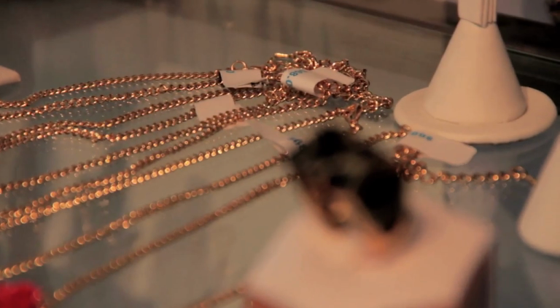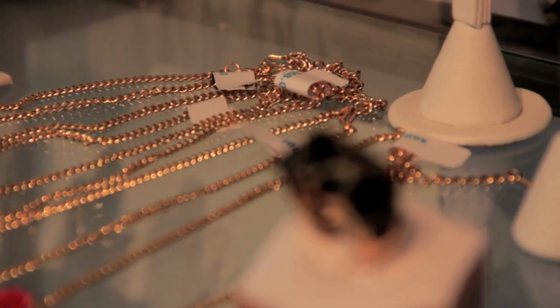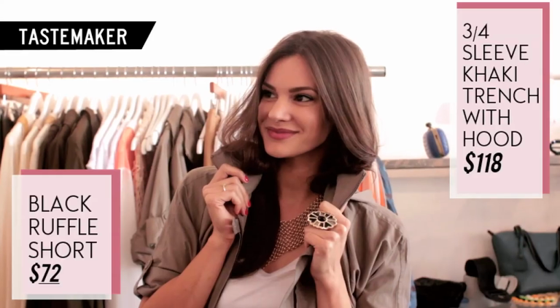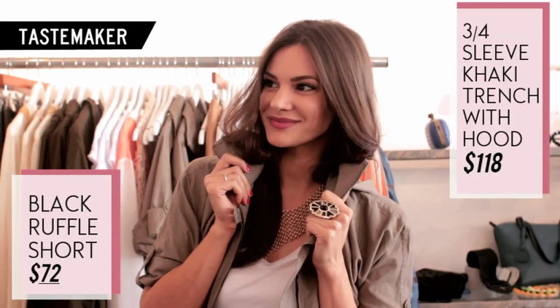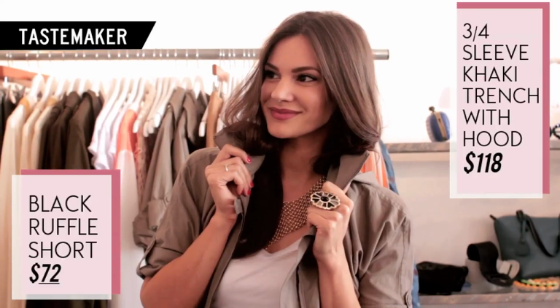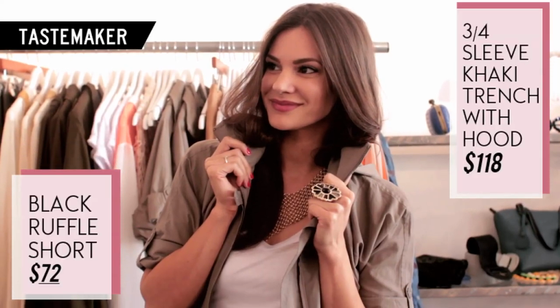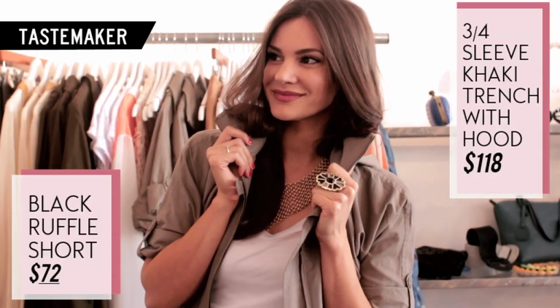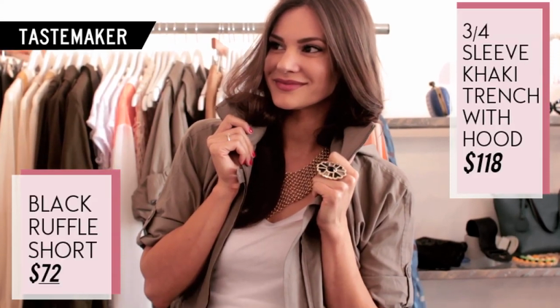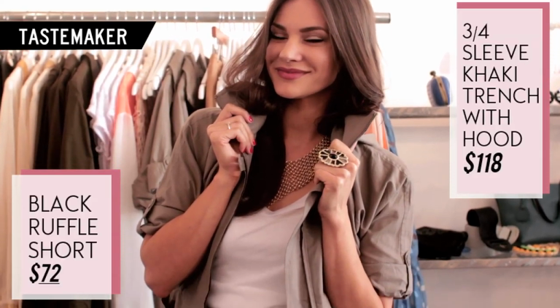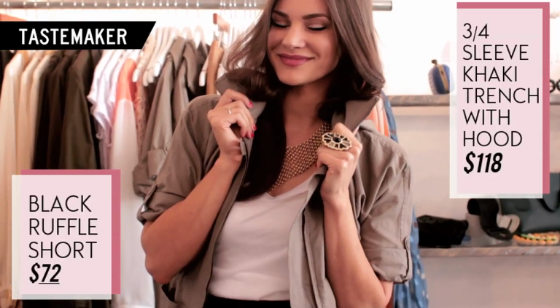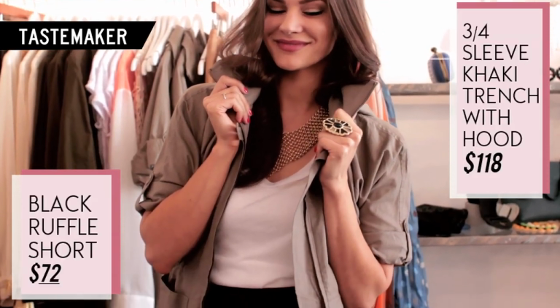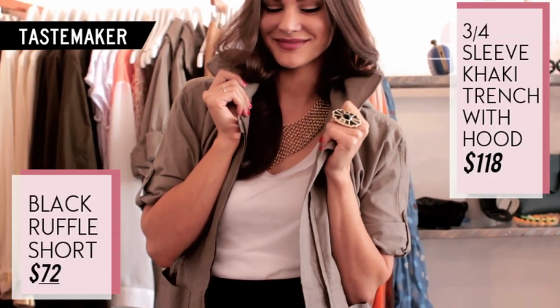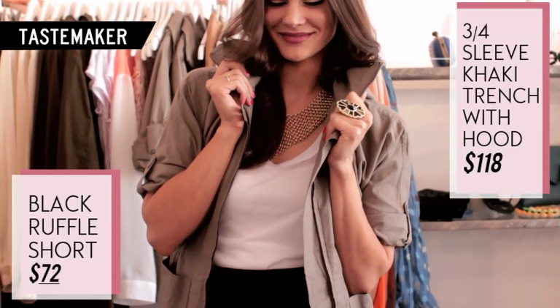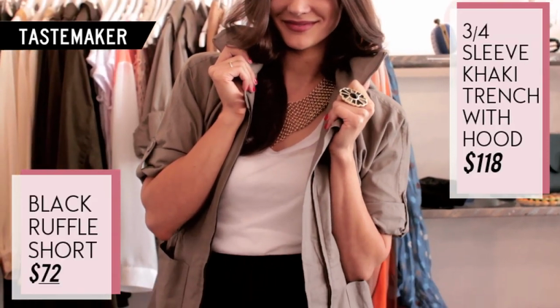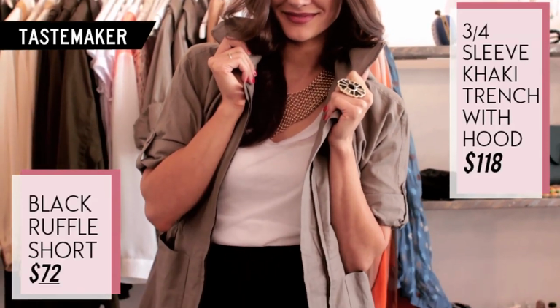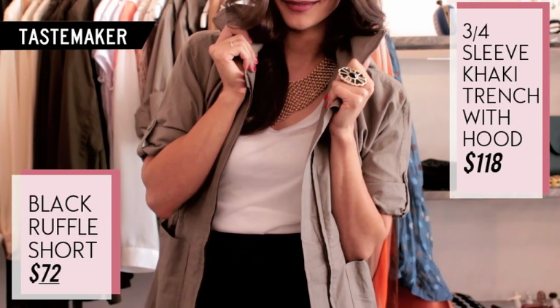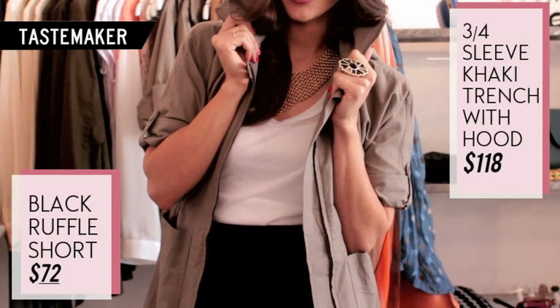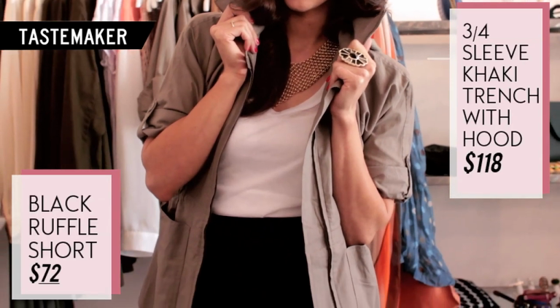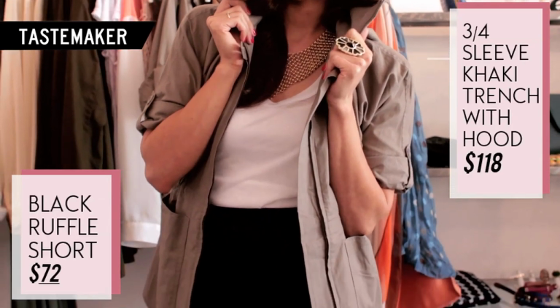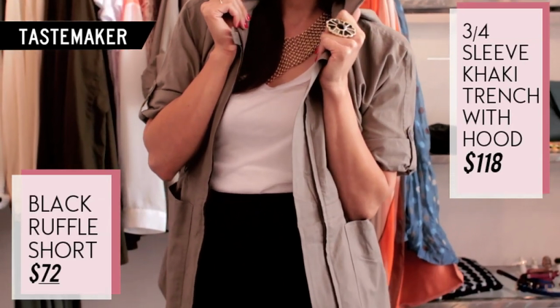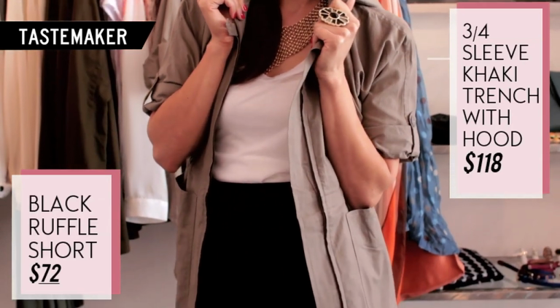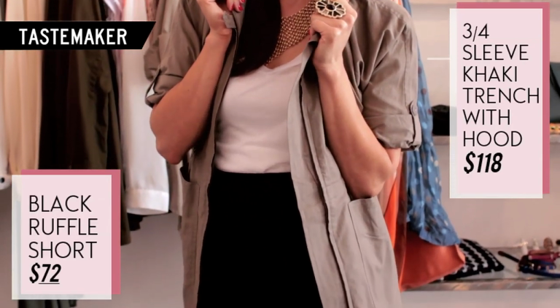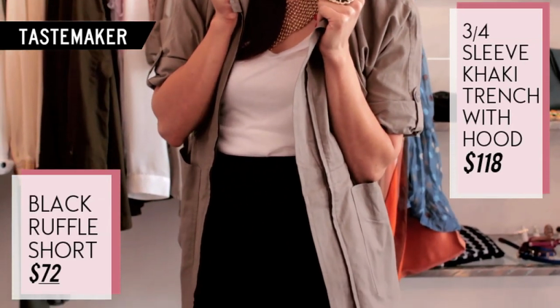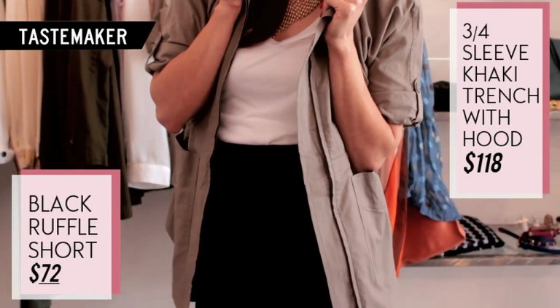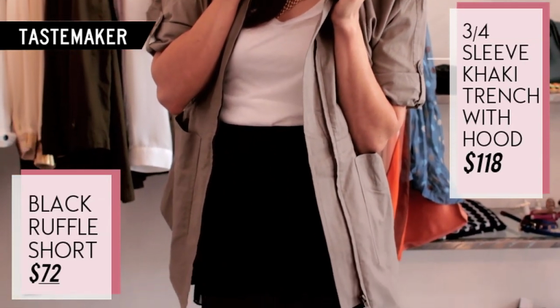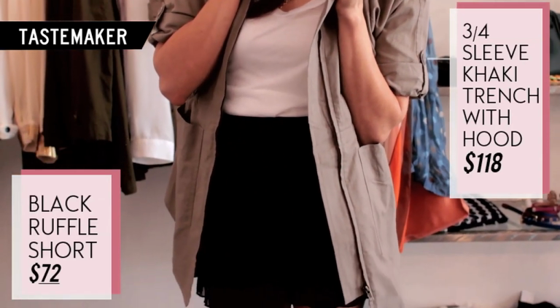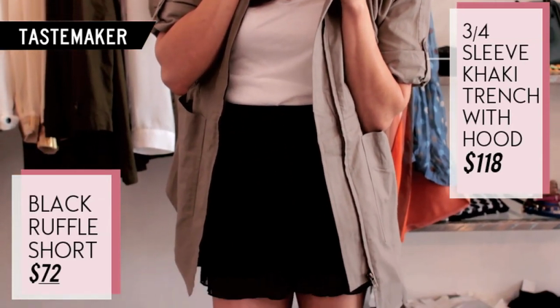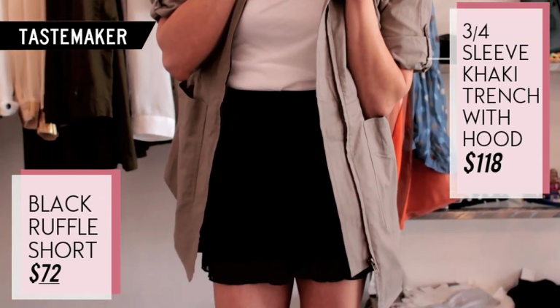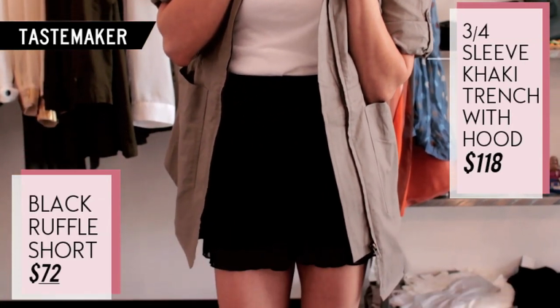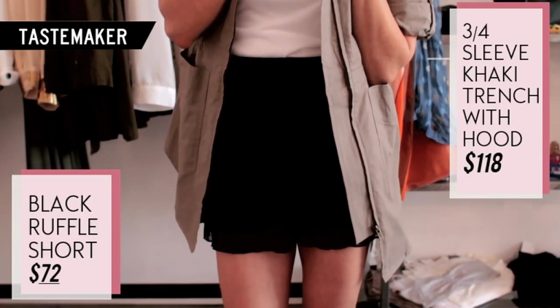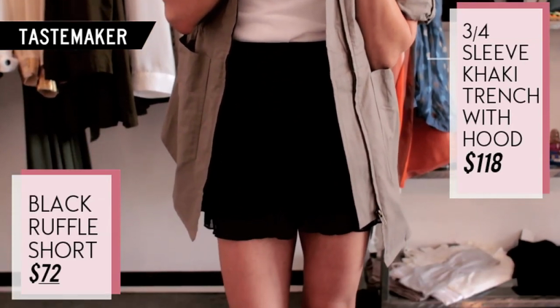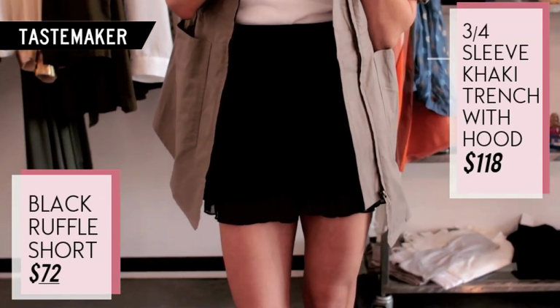This is the super cute khaki trench coat with hood. She also paired this with the black ruffle short.